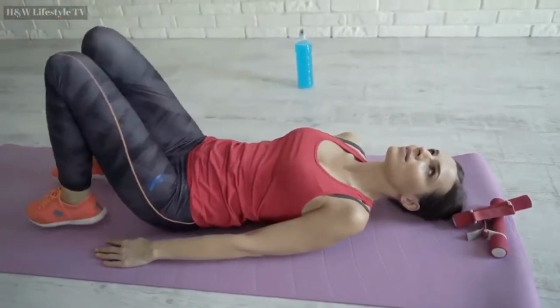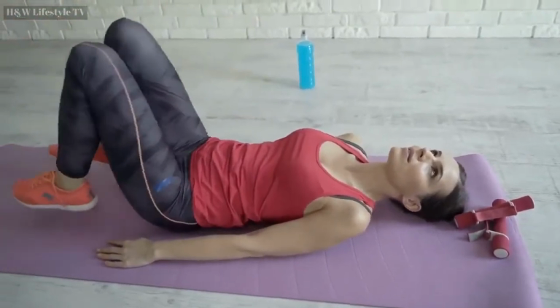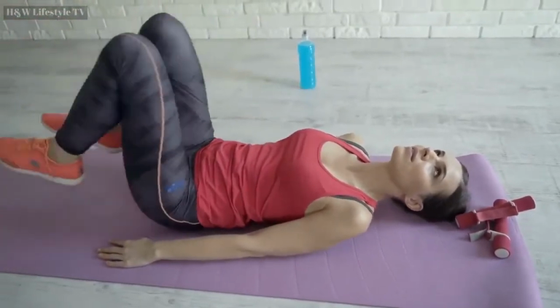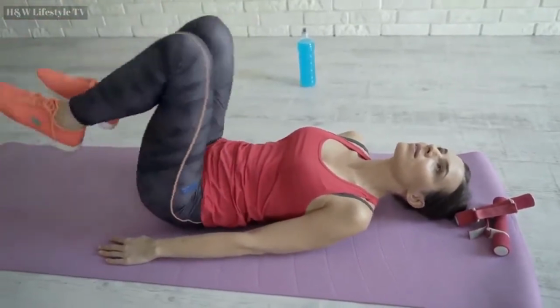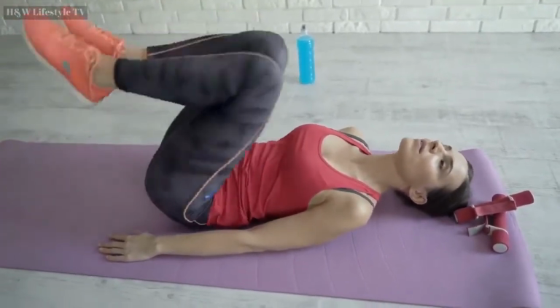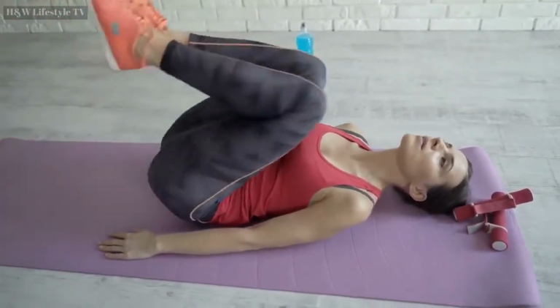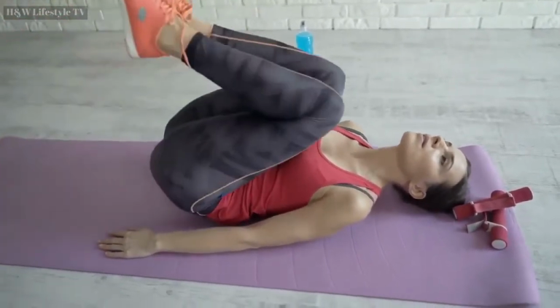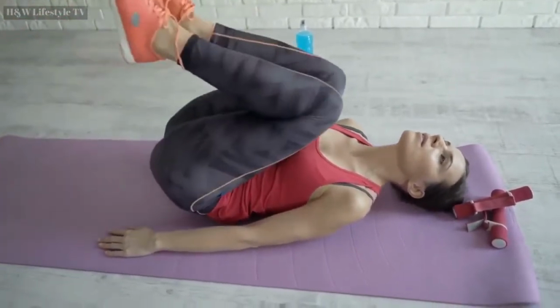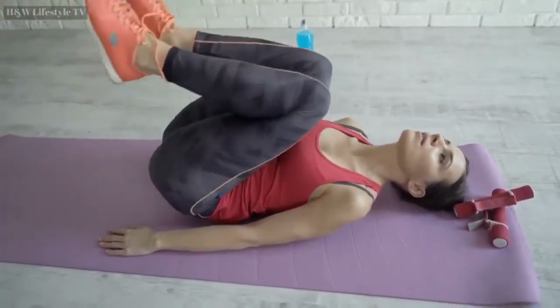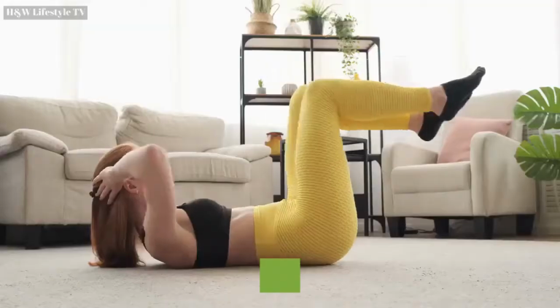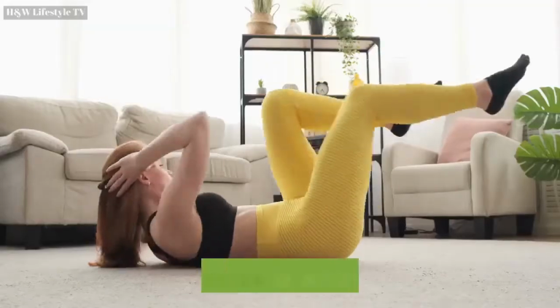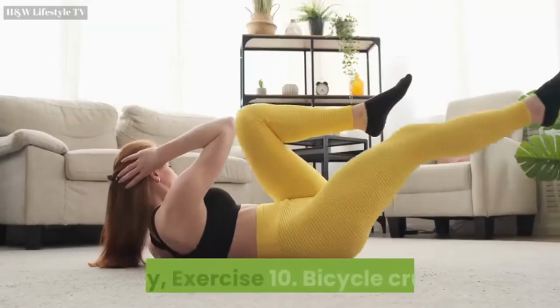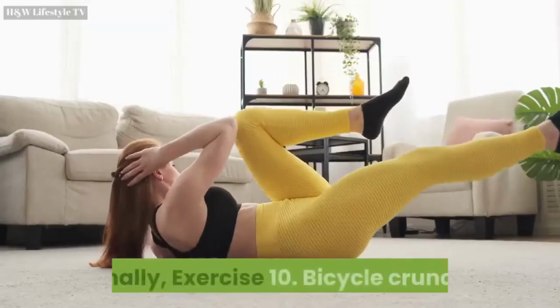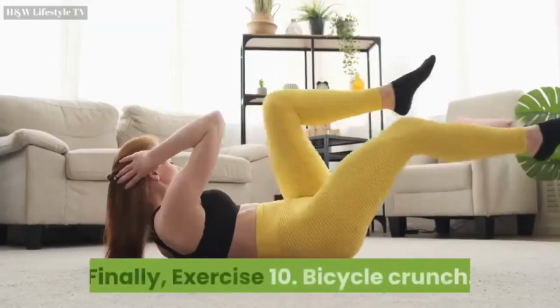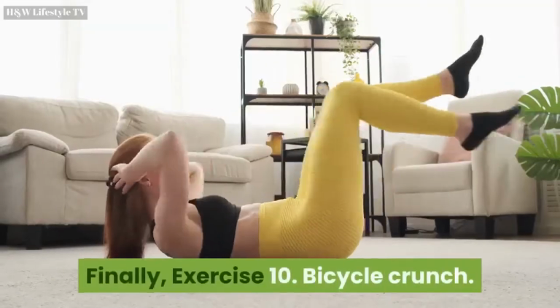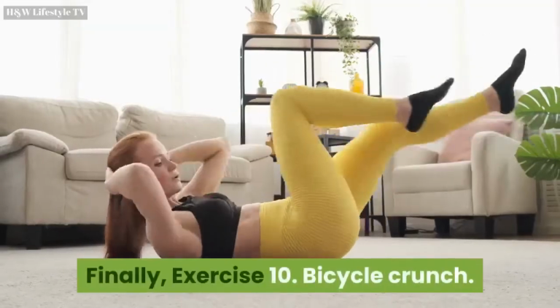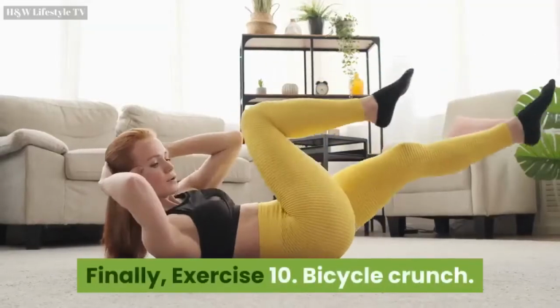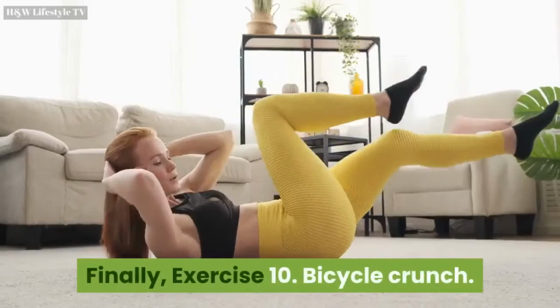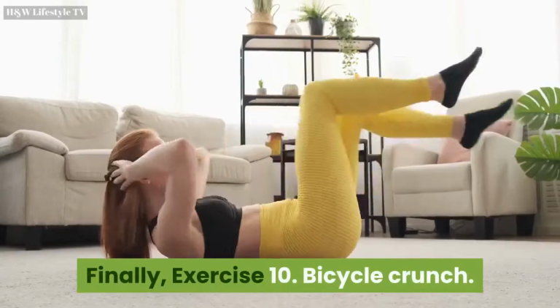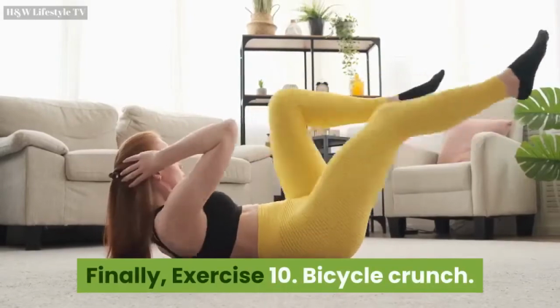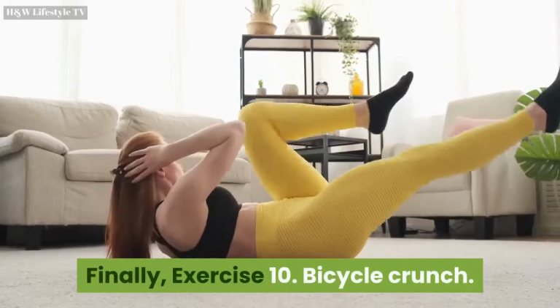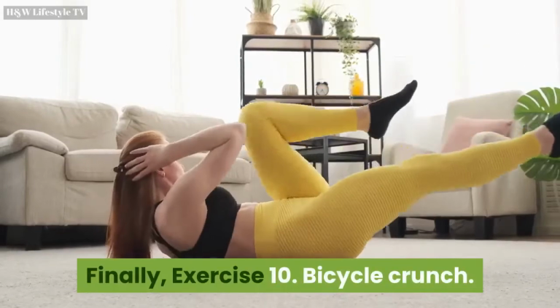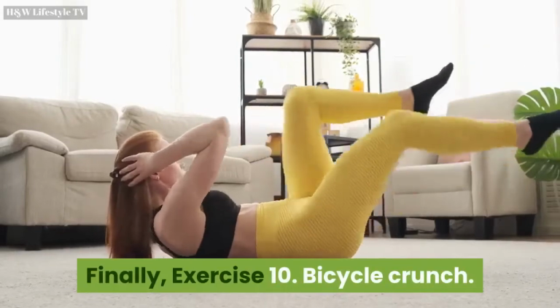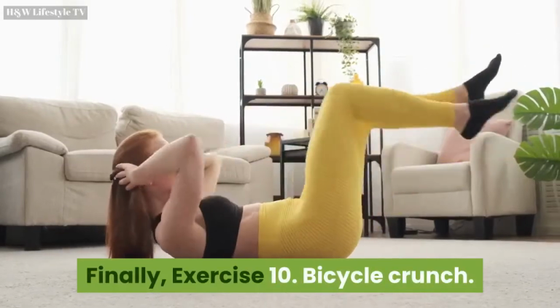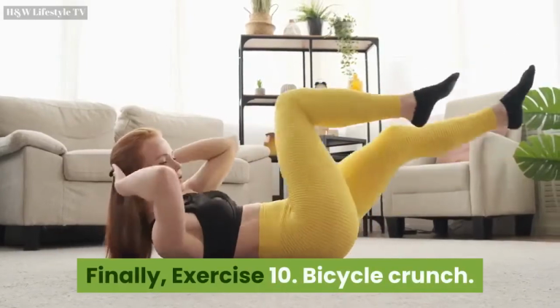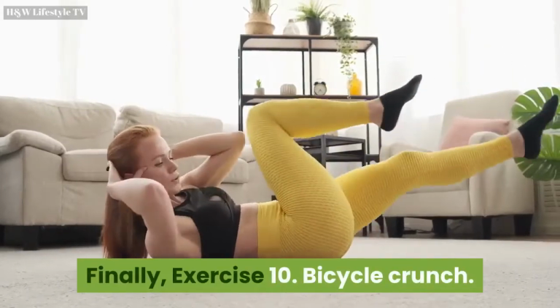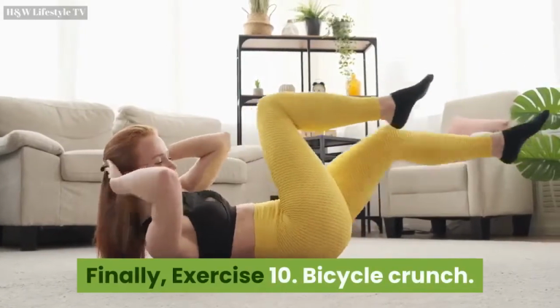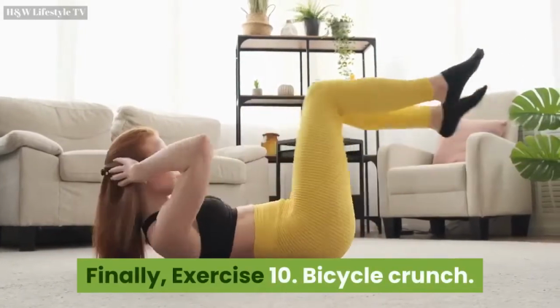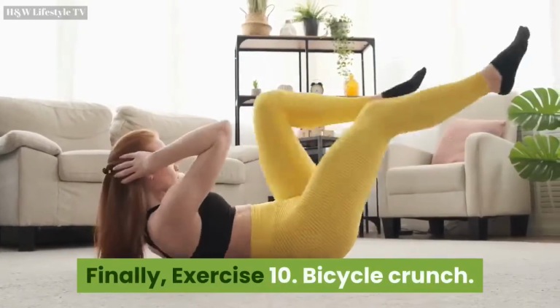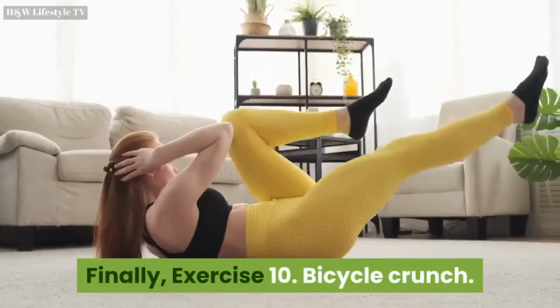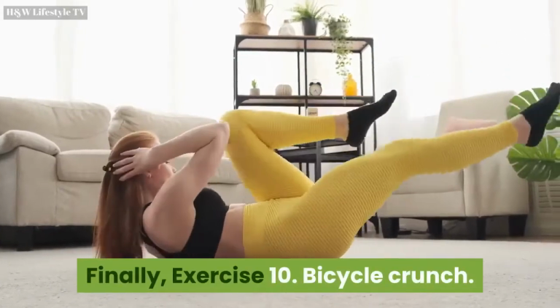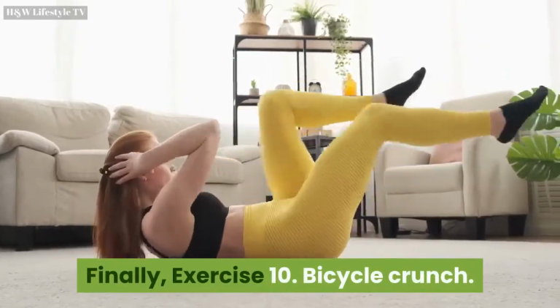Finally, Exercise 10: Bicycle Crunch. Repeat for 30 seconds.